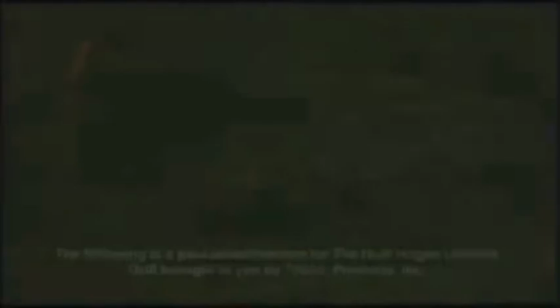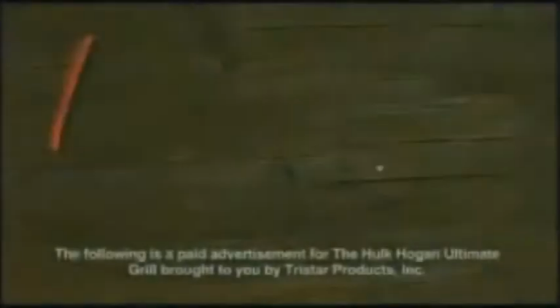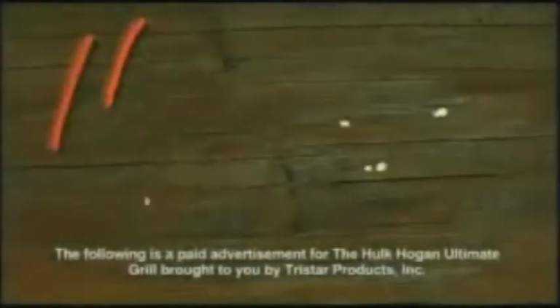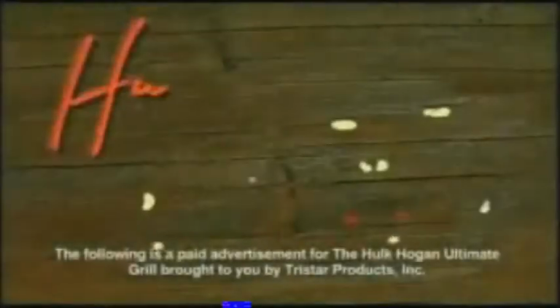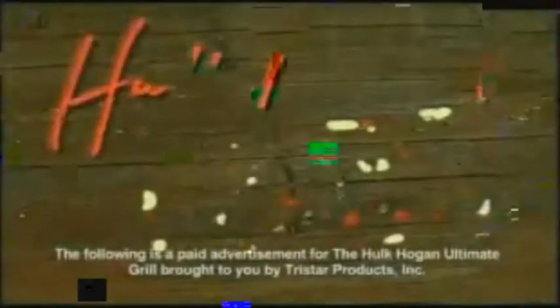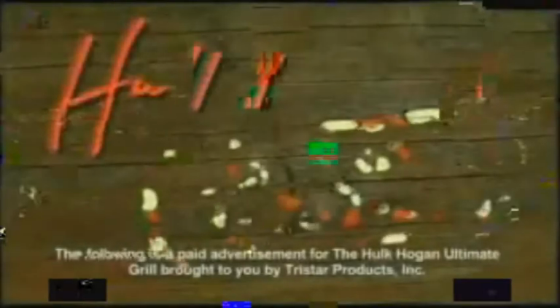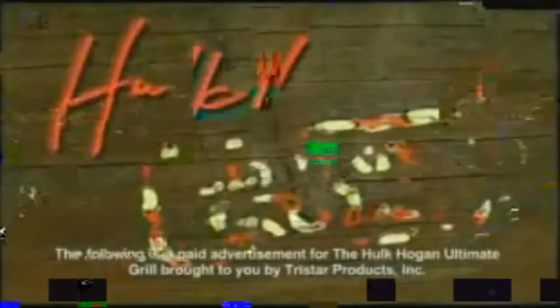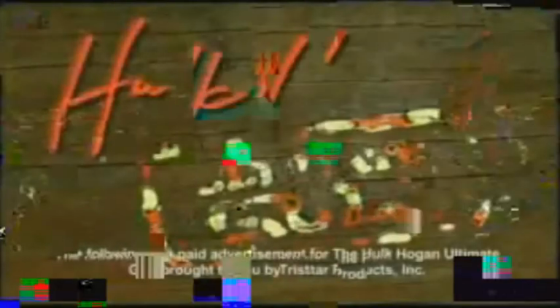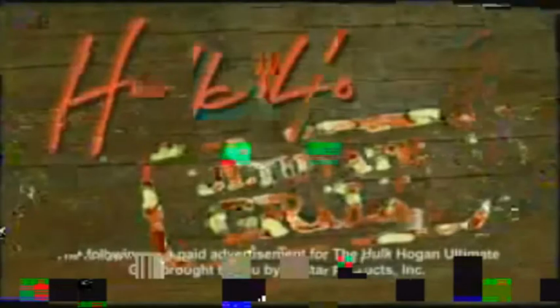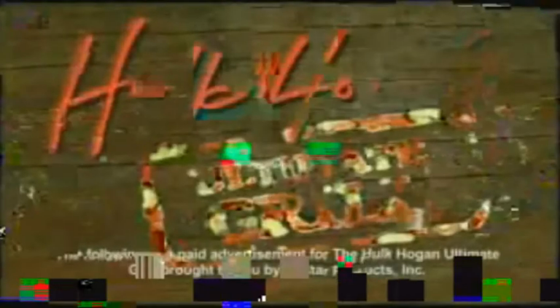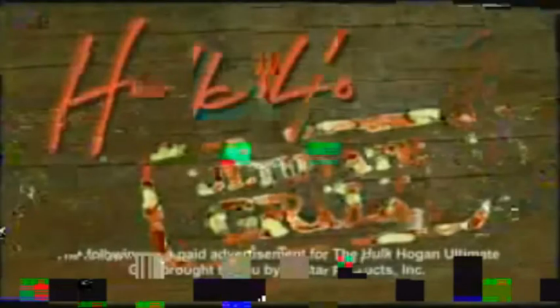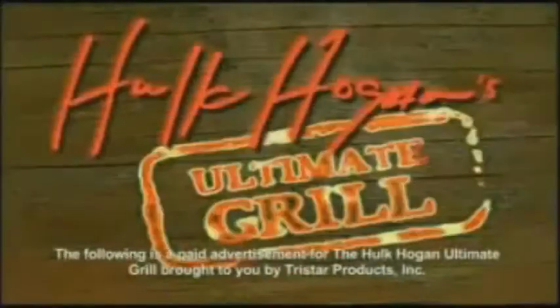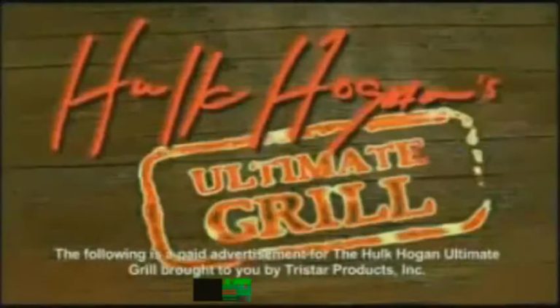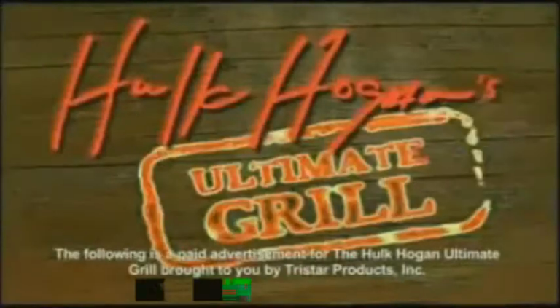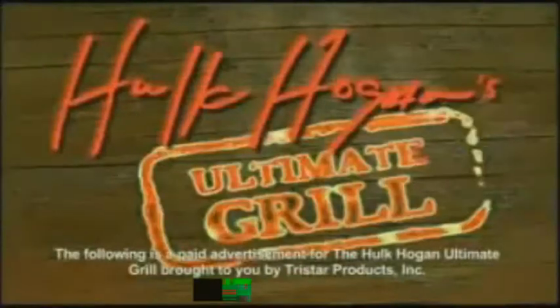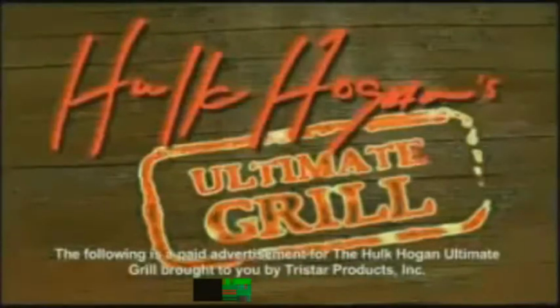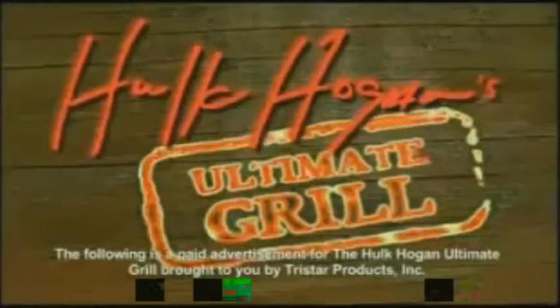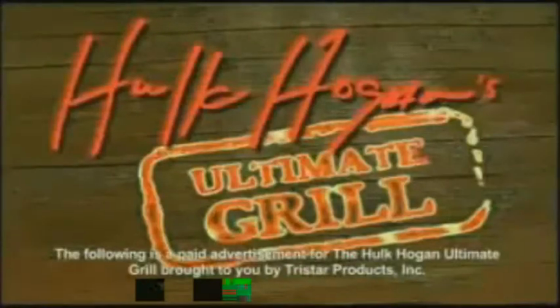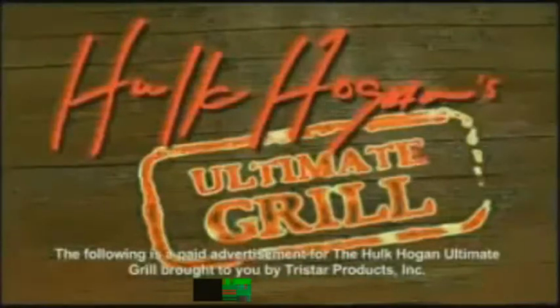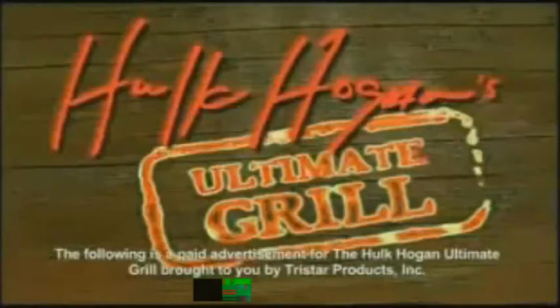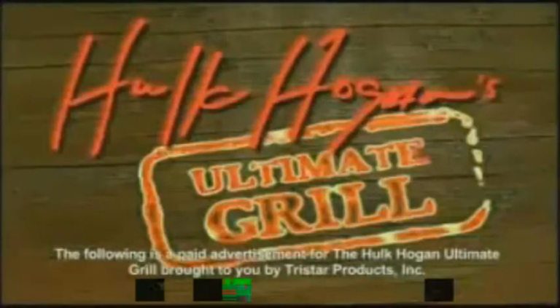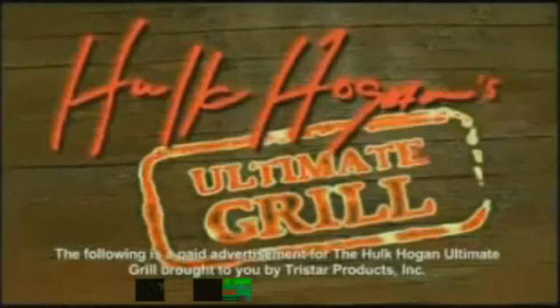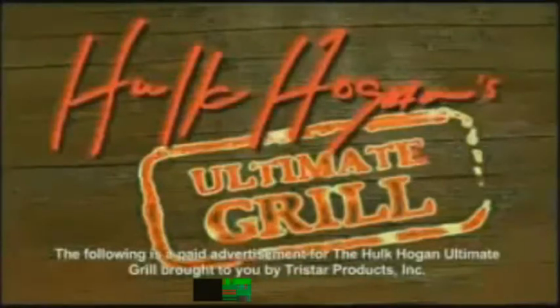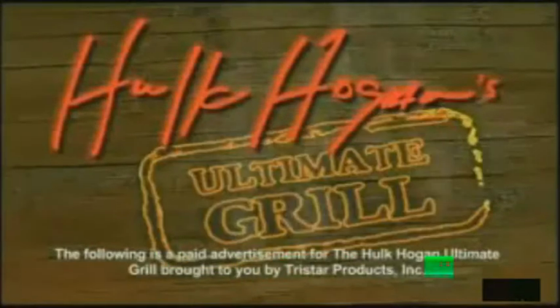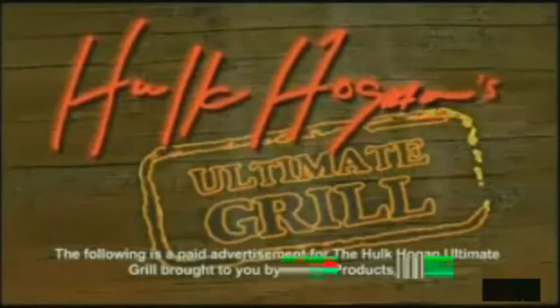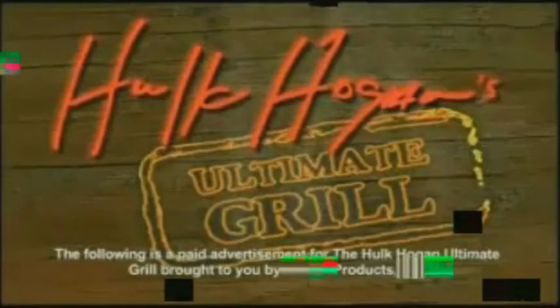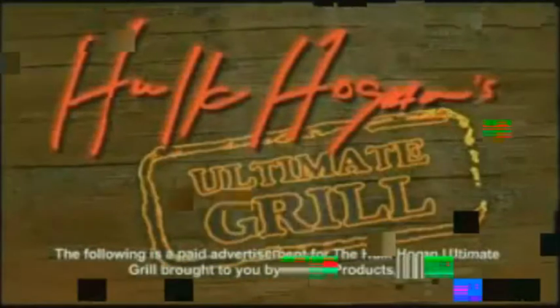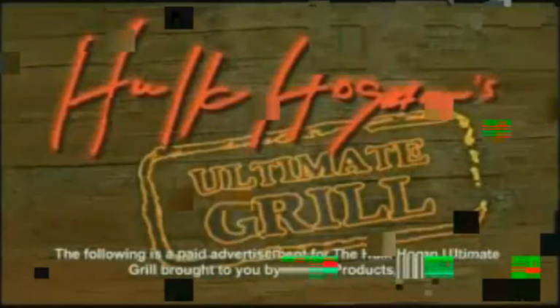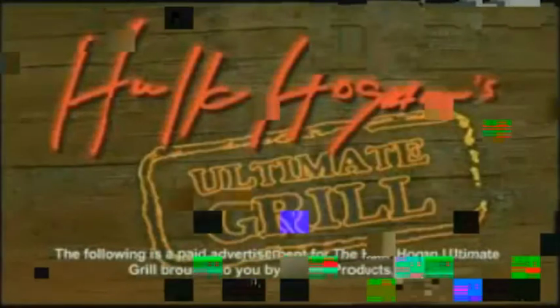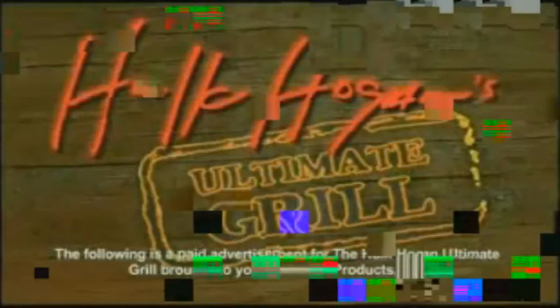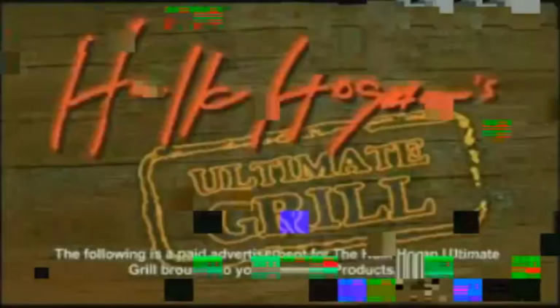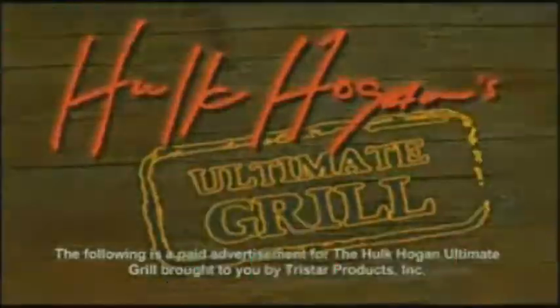The following is a paid advertisement for Hulk Hogan's Ultimate Grill, brought to you by TriStar Products Incorporated.